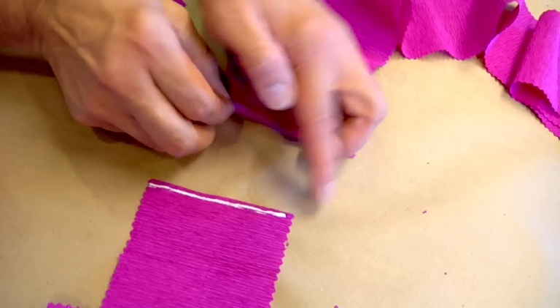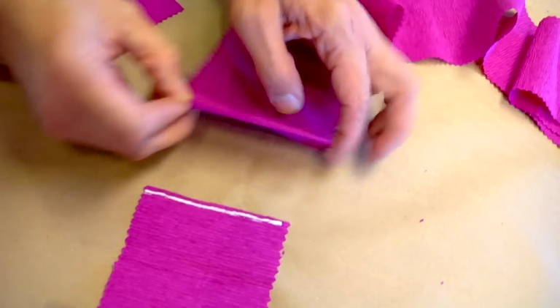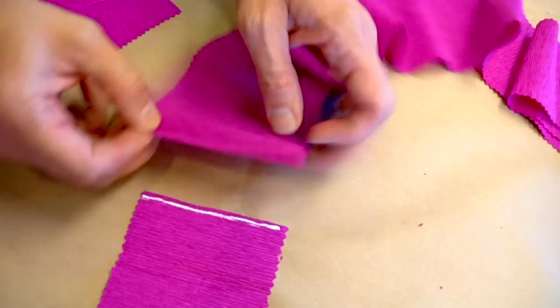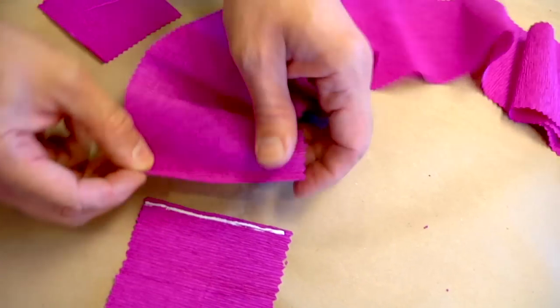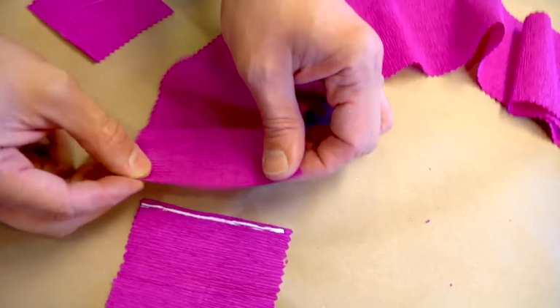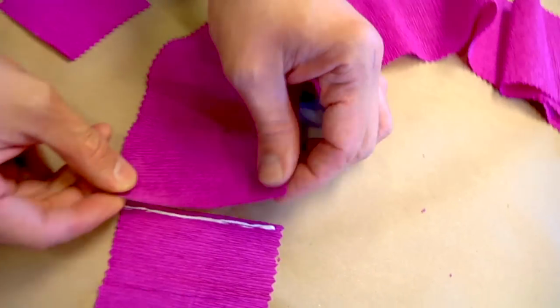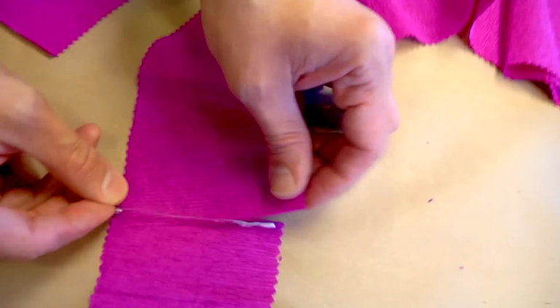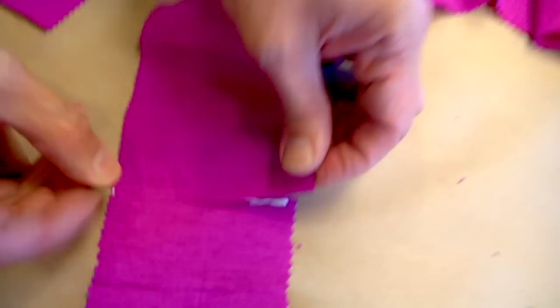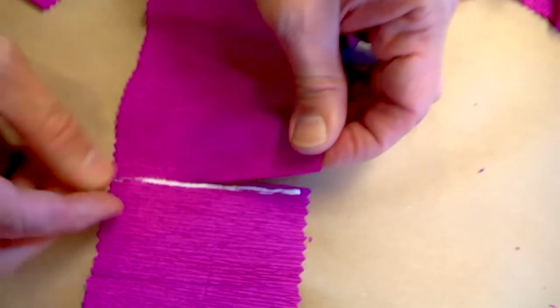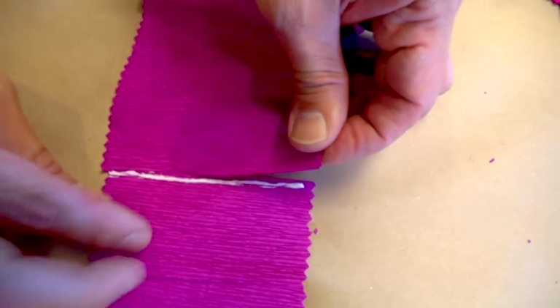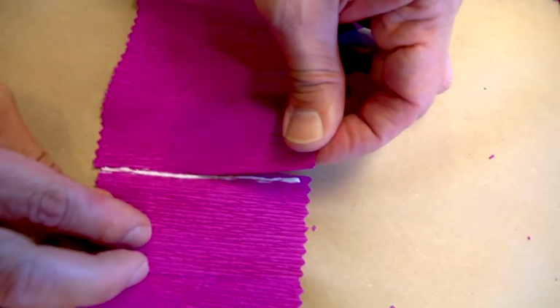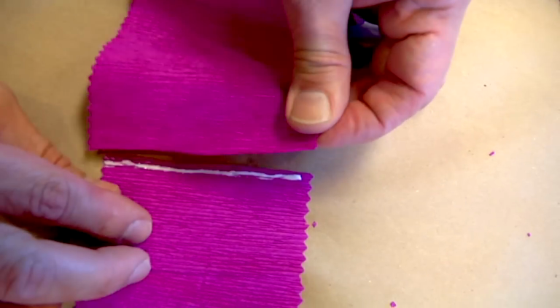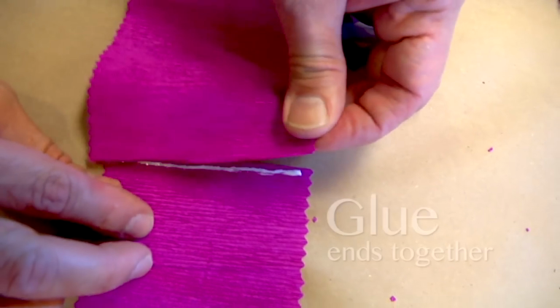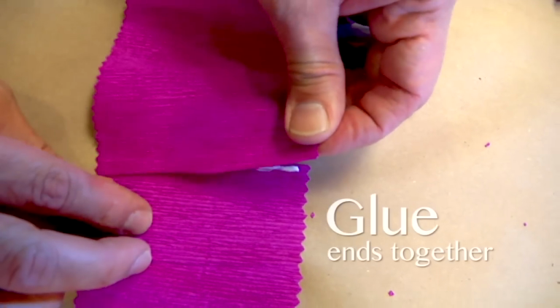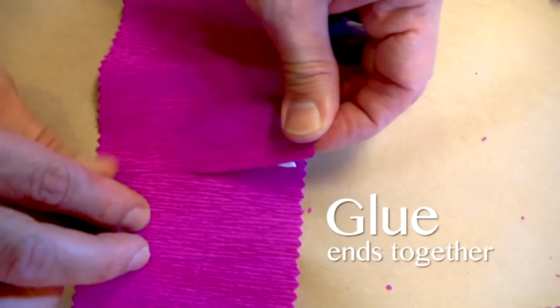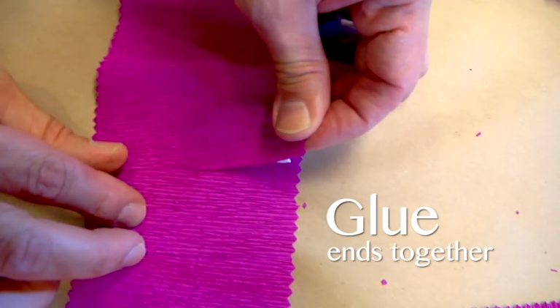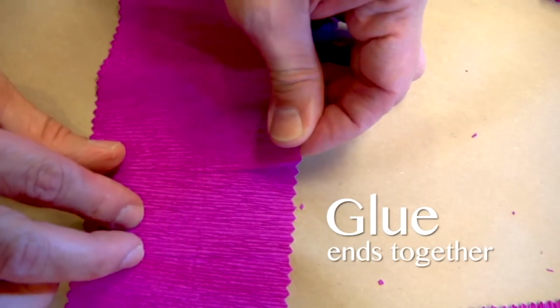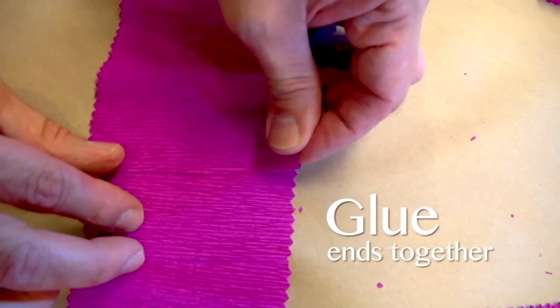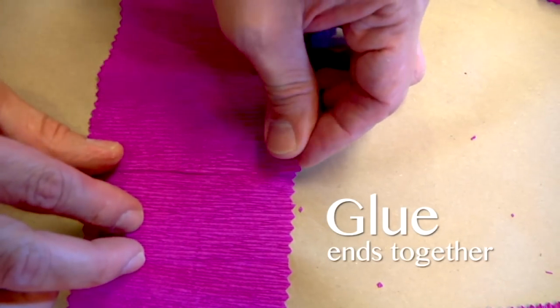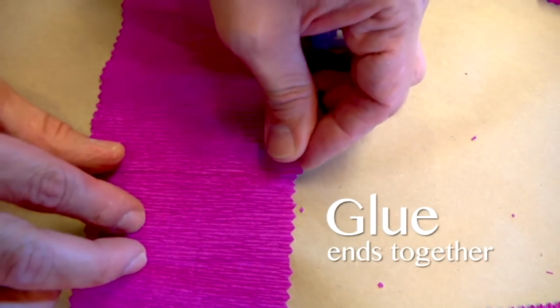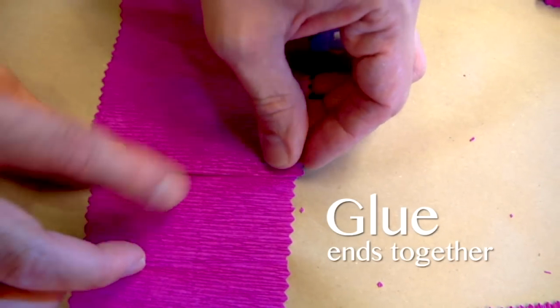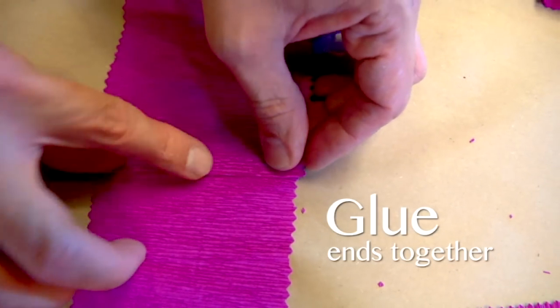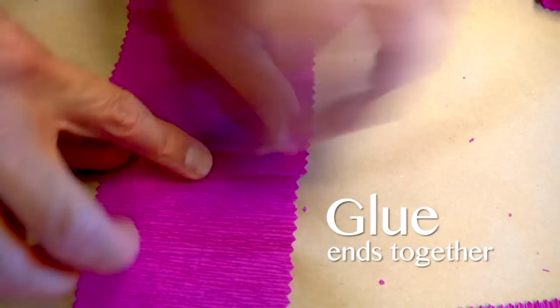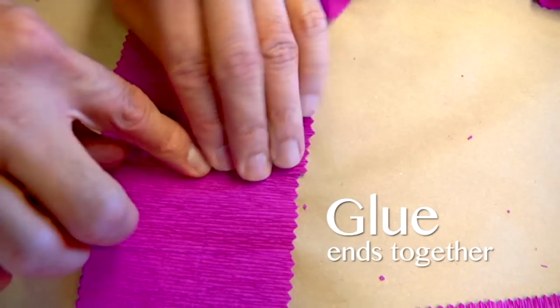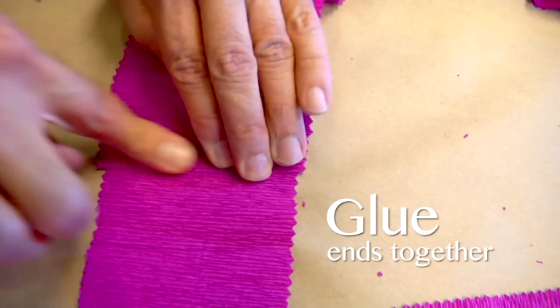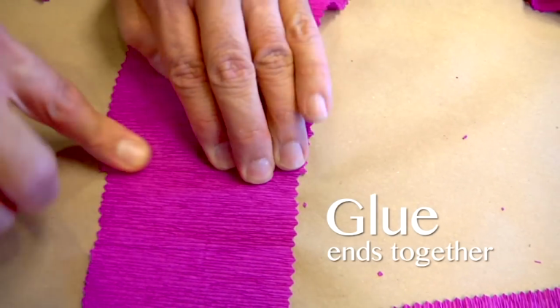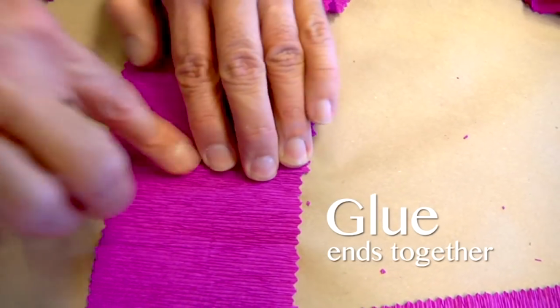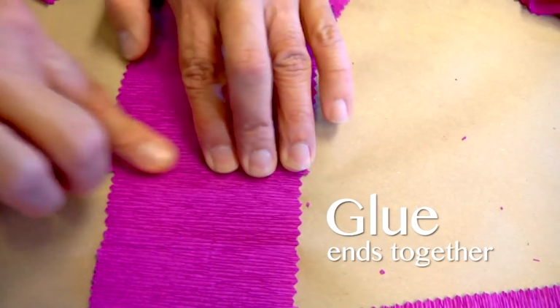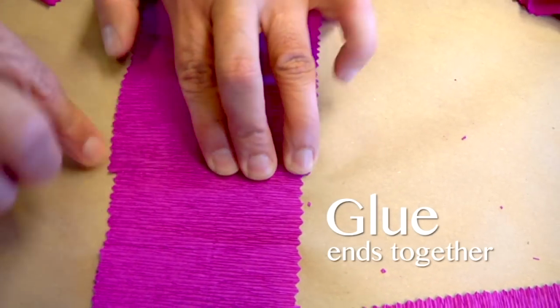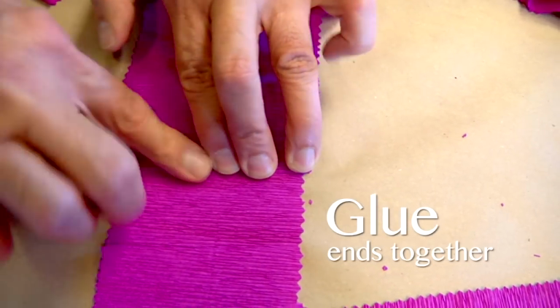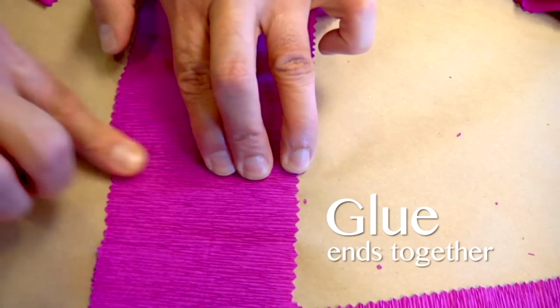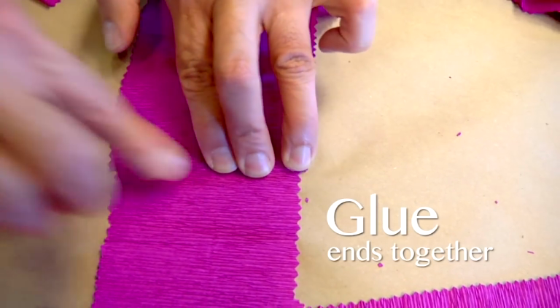If you'd like a longer garland, you can glue two strips of your crepe paper together at the ends.